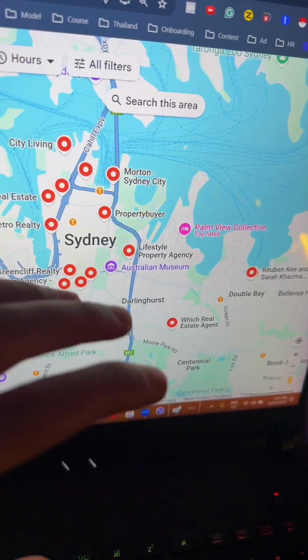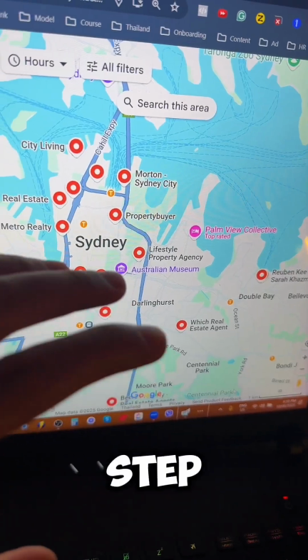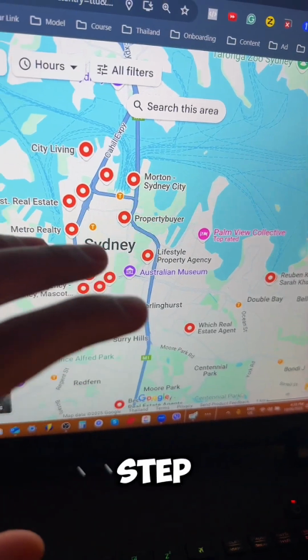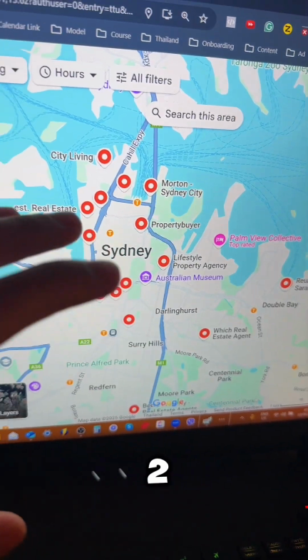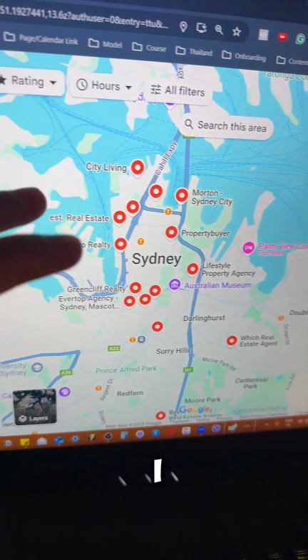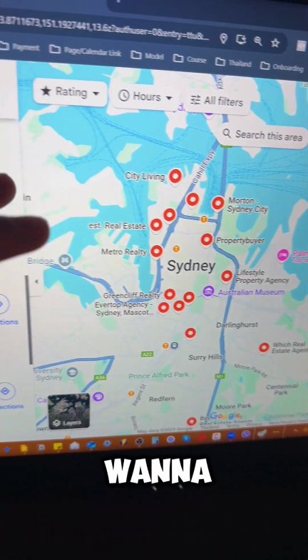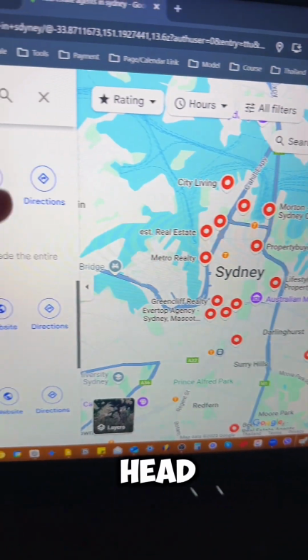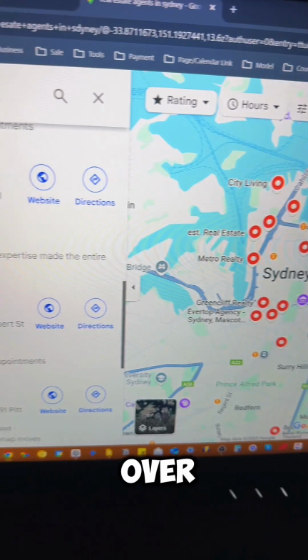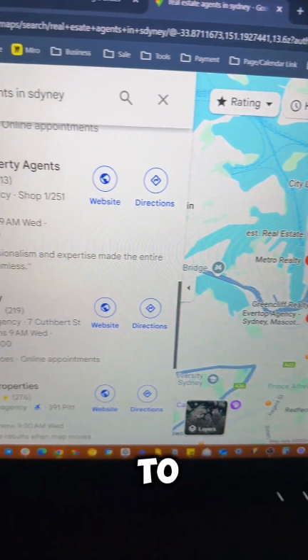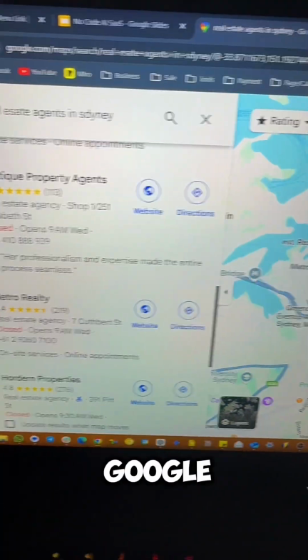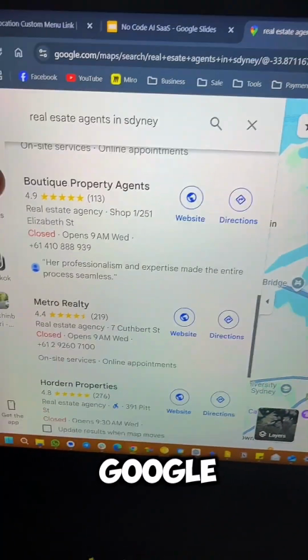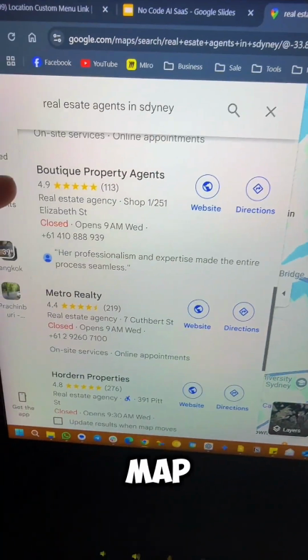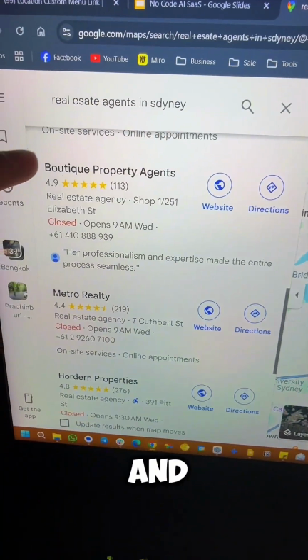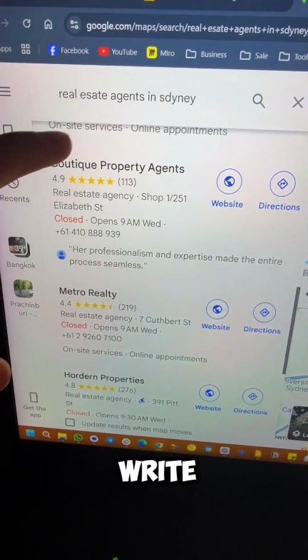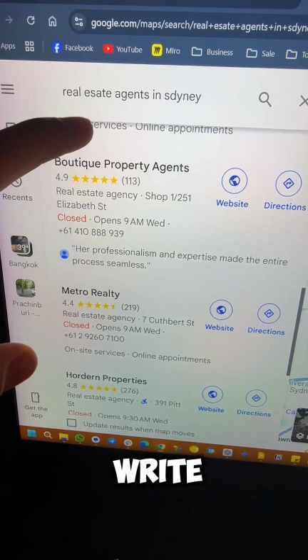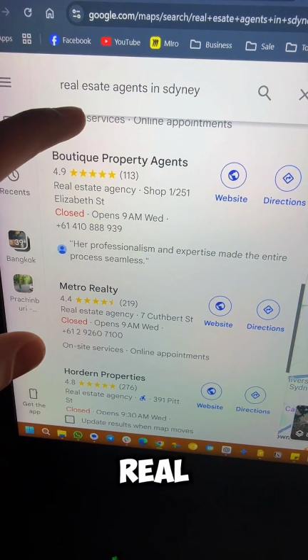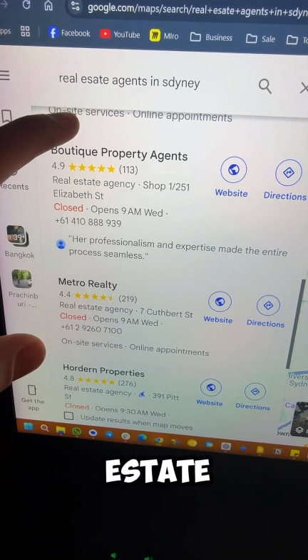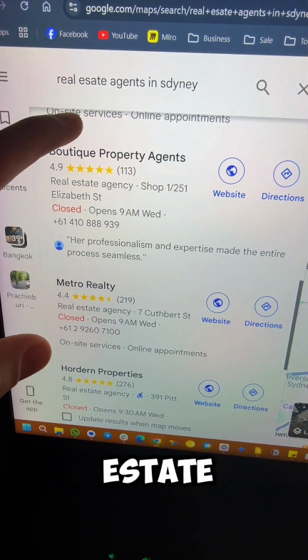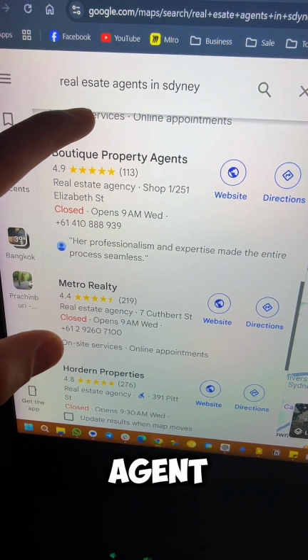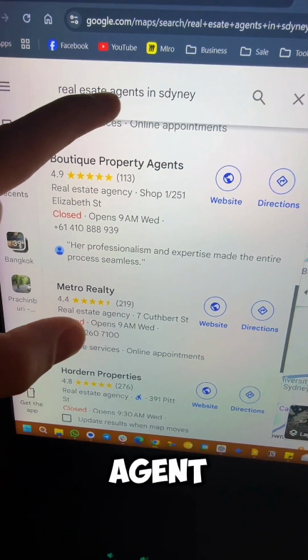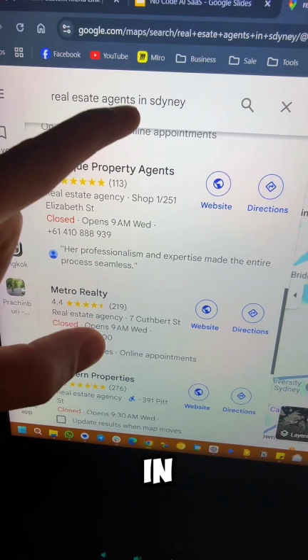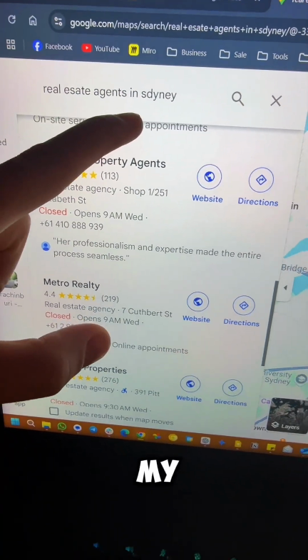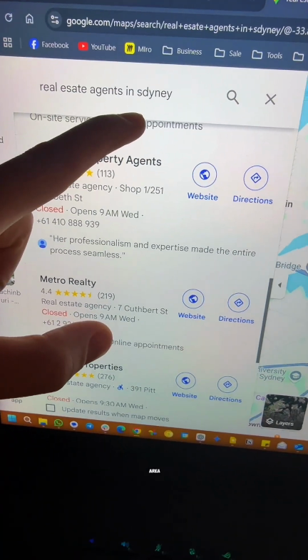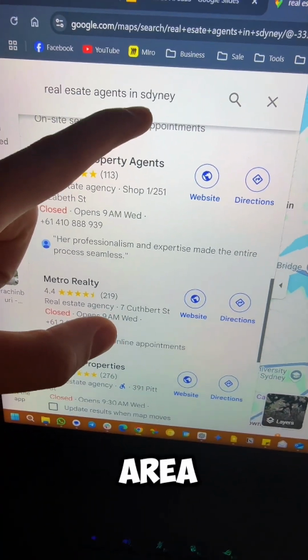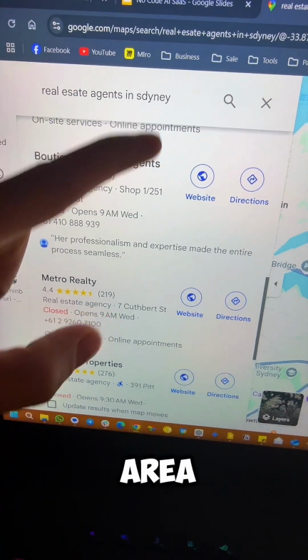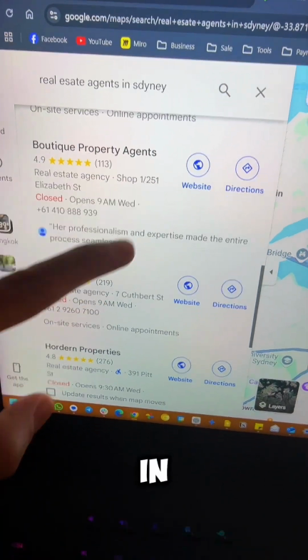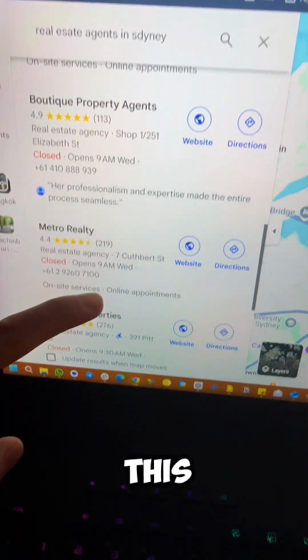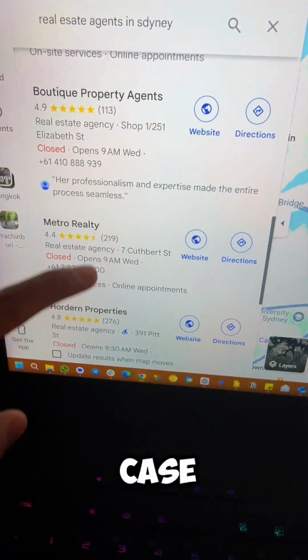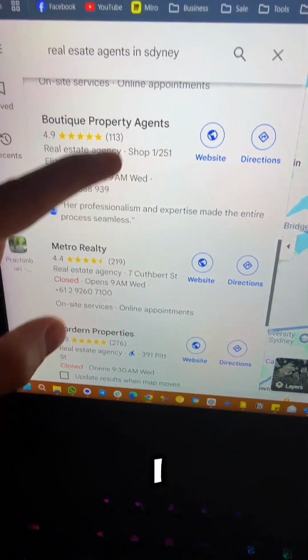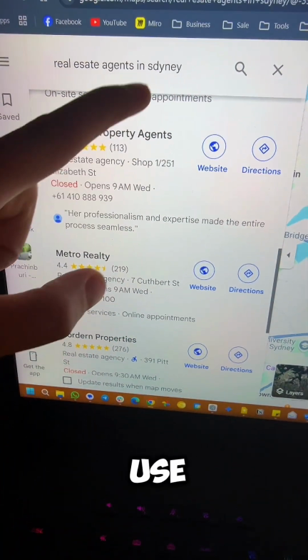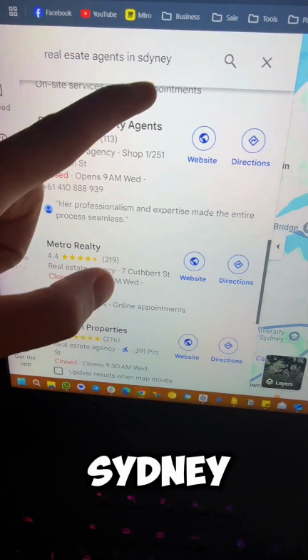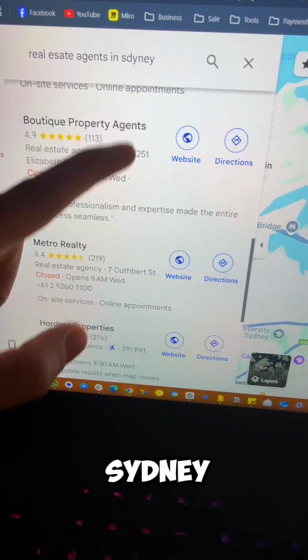Step two, I head over to Google Maps and search for real estate agents in my area. In this case, I use Sydney.